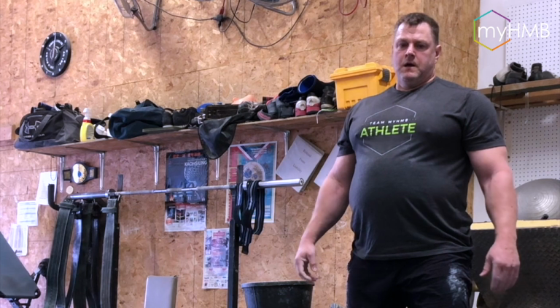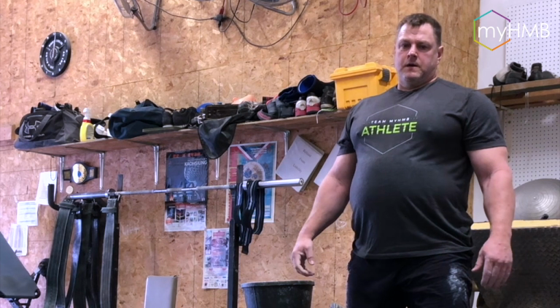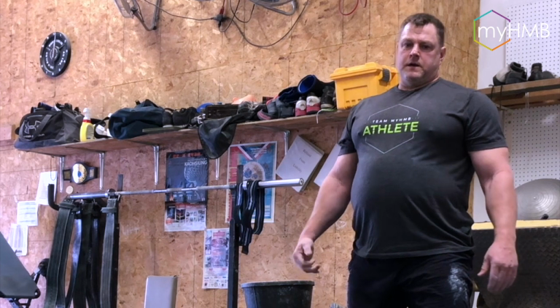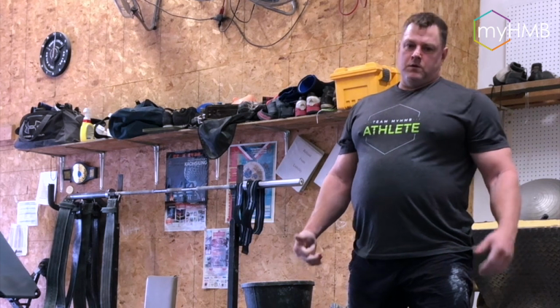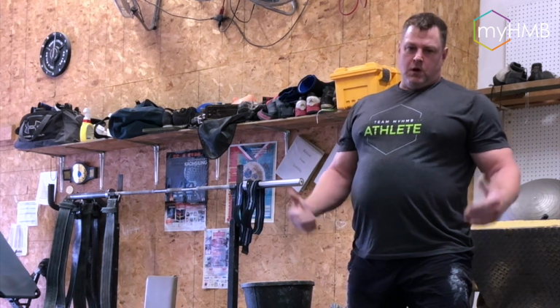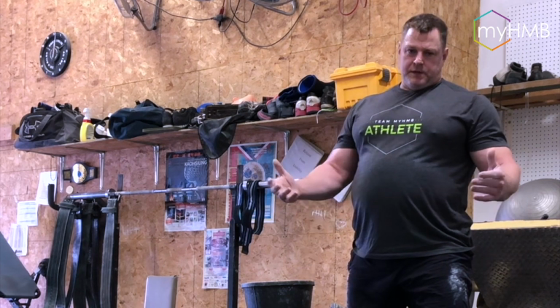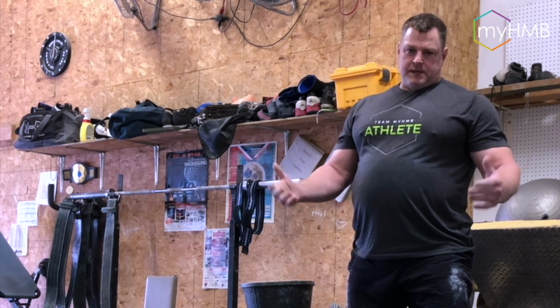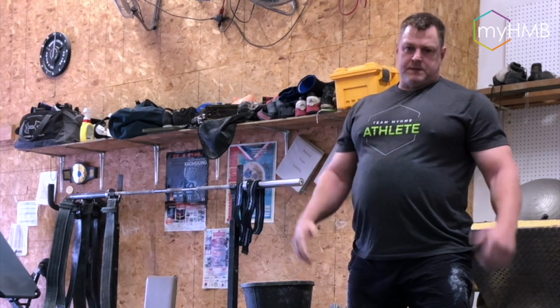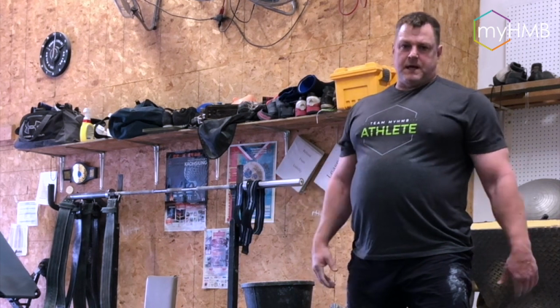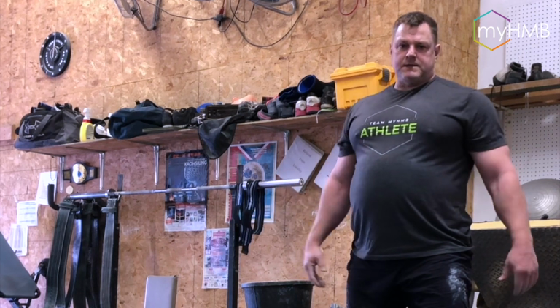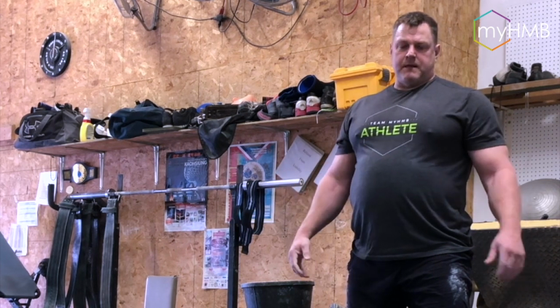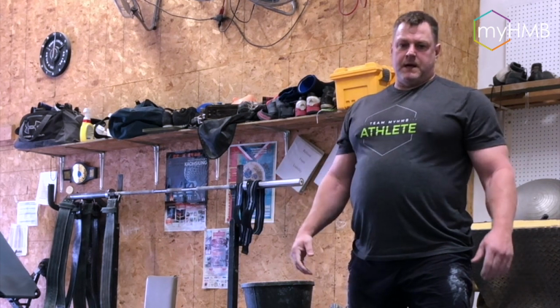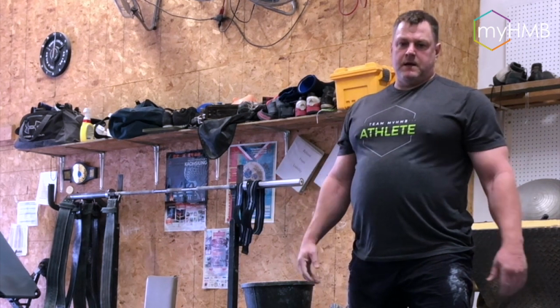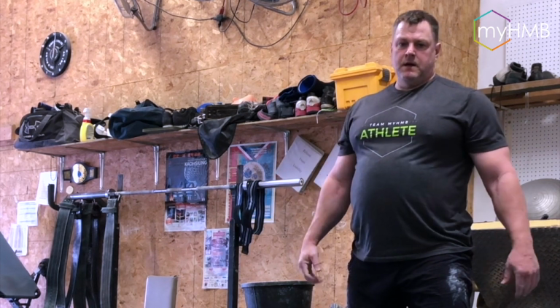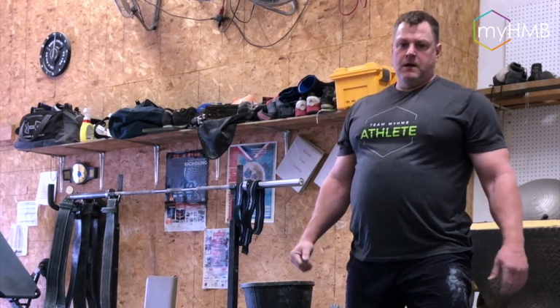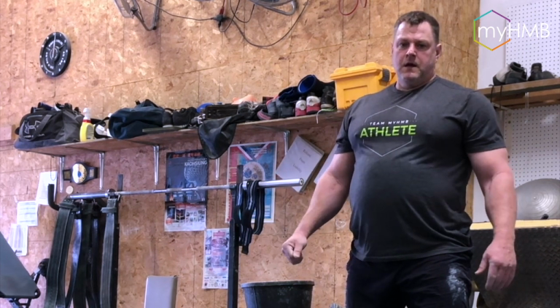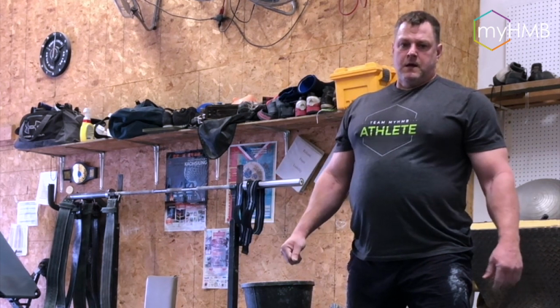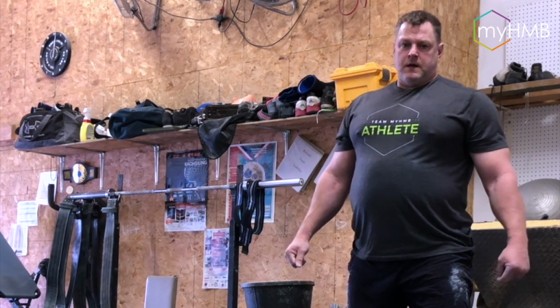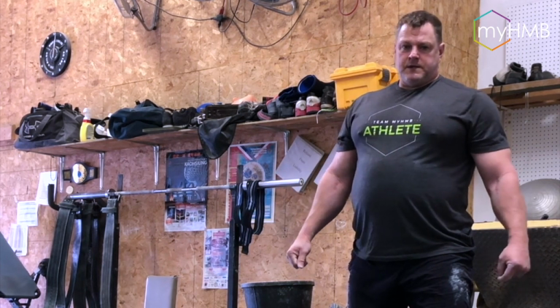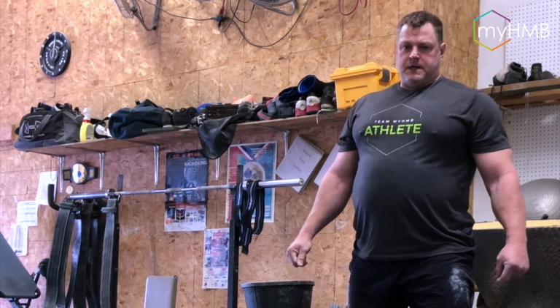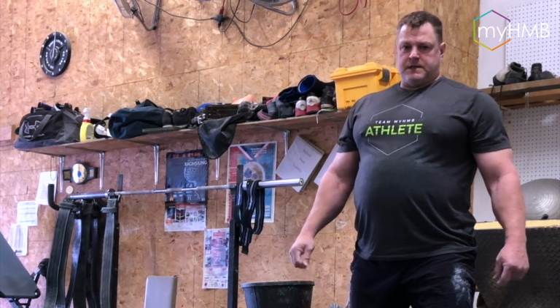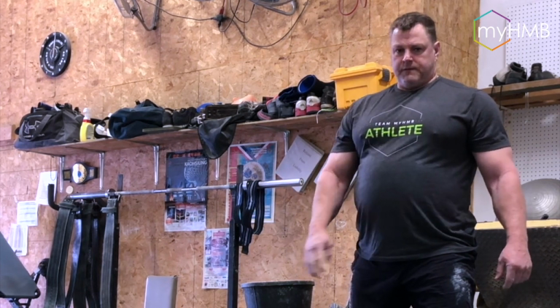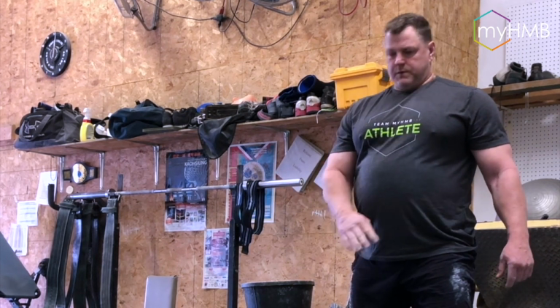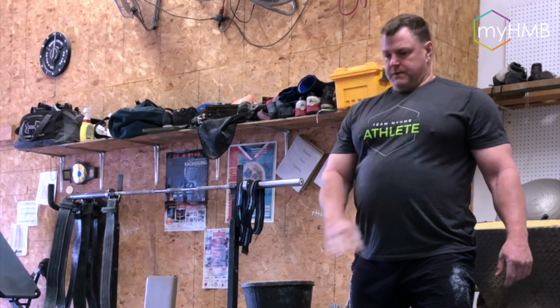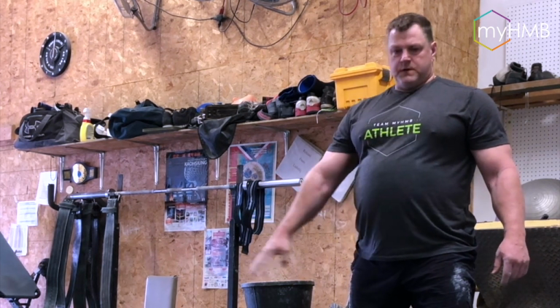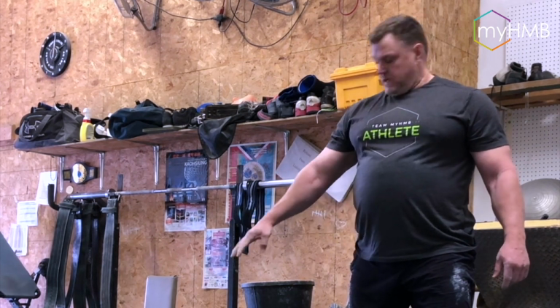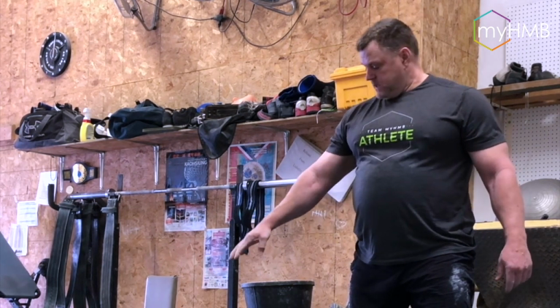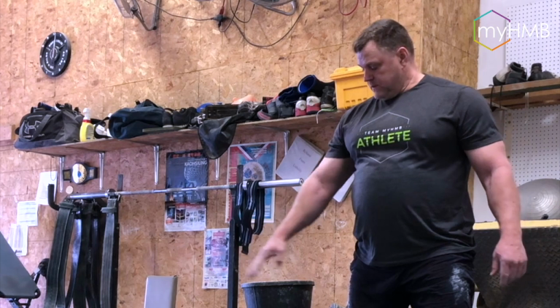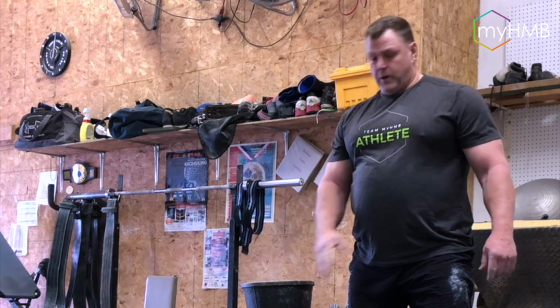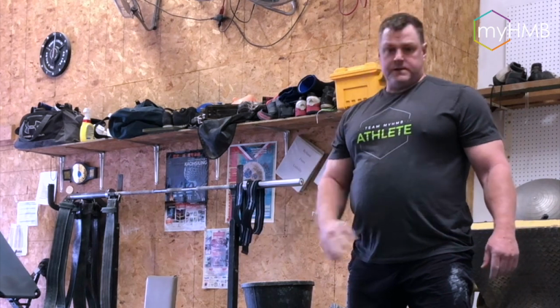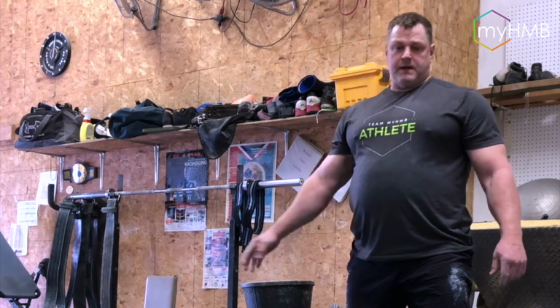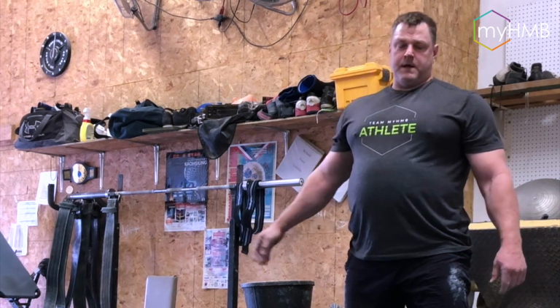You can do it all with the same size sandbag. In this case I have three different weighted sandbags.